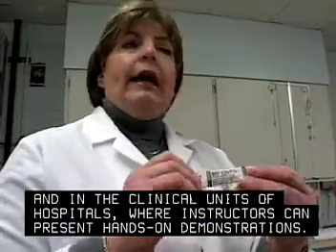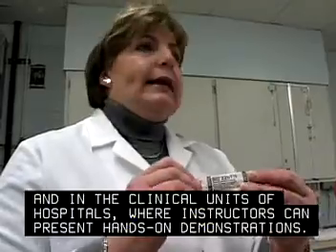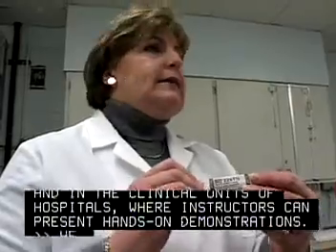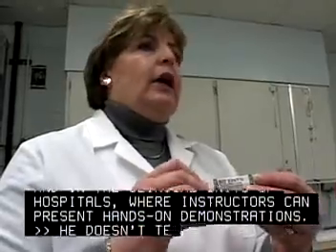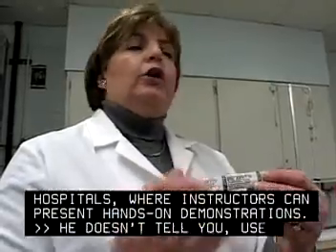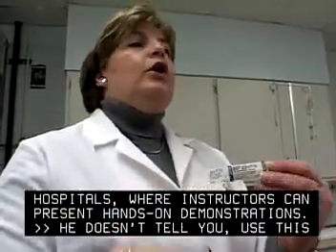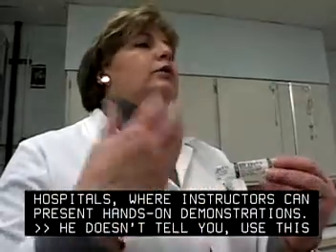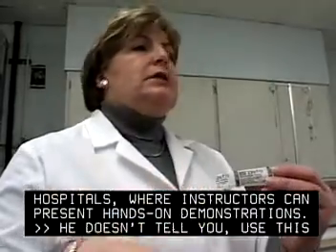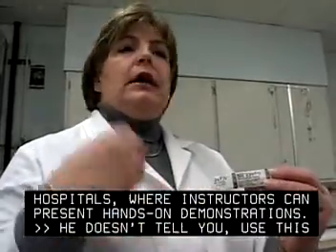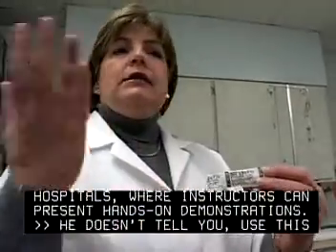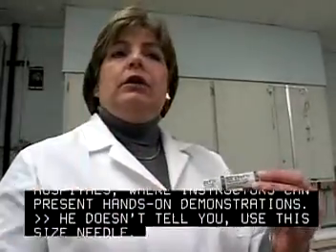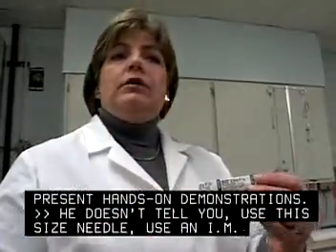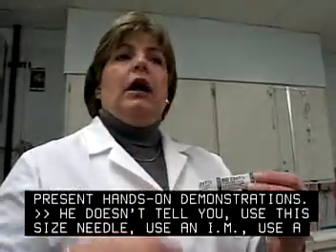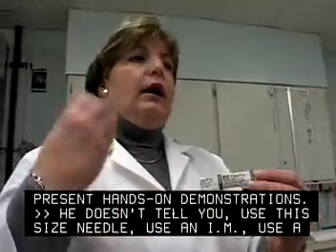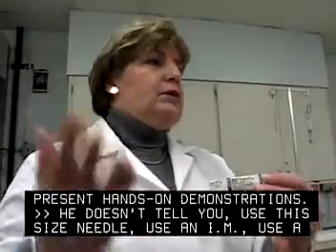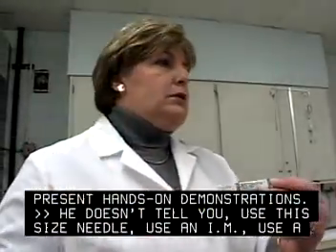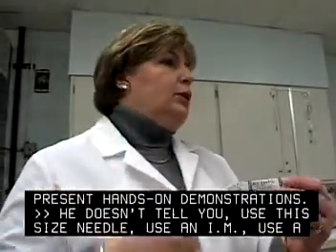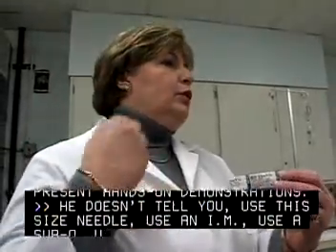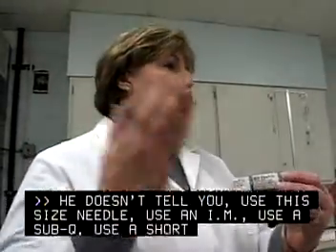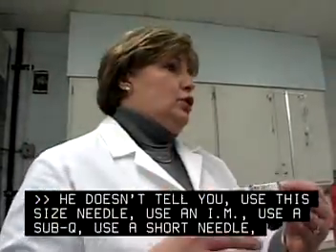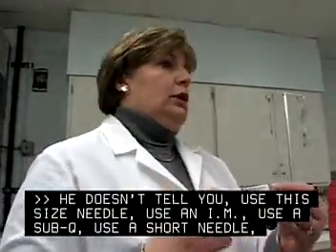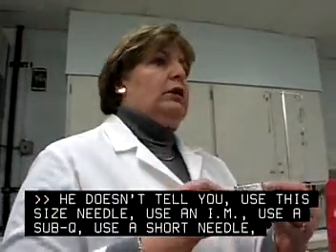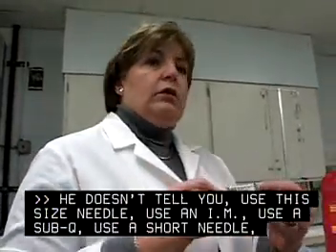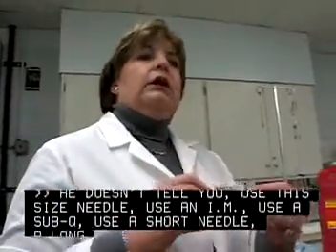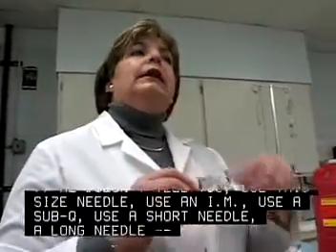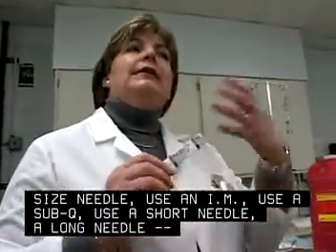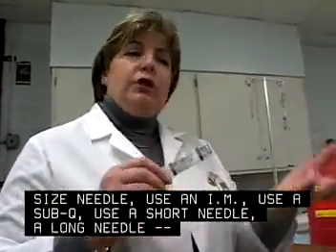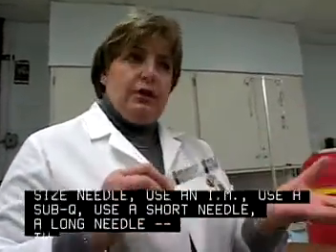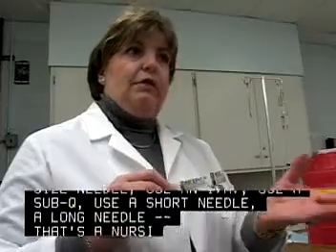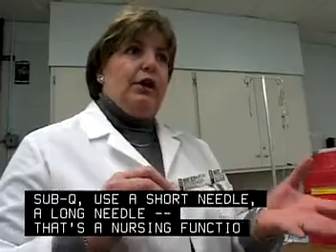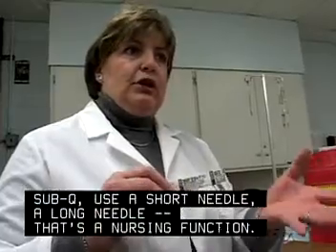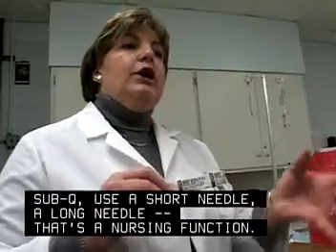He doesn't tell you: use this size needle, use an IM, use a sub-Q, use a short needle, a long needle — that's a nursing function.